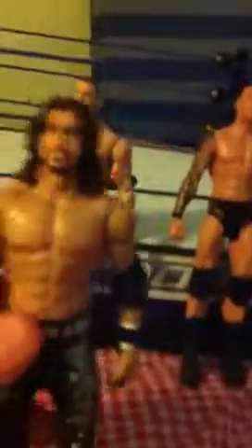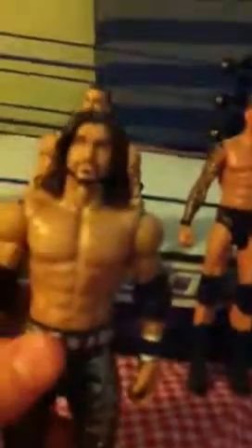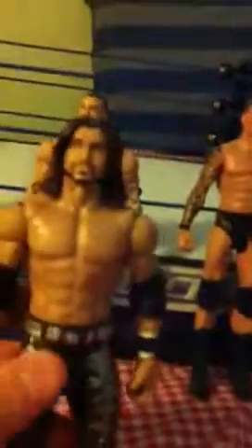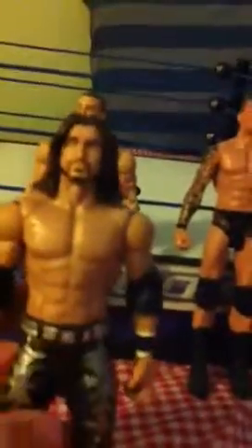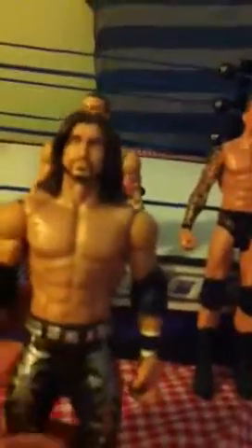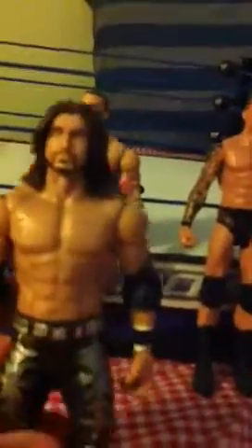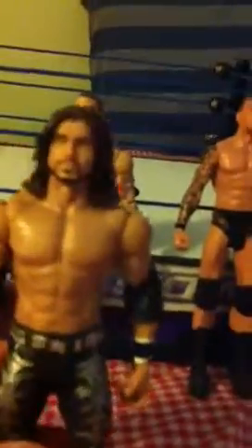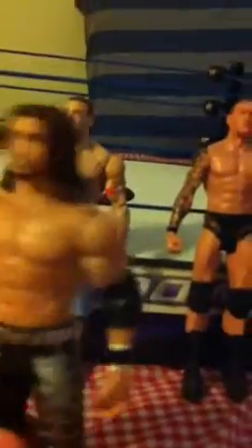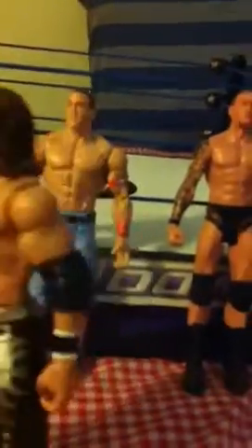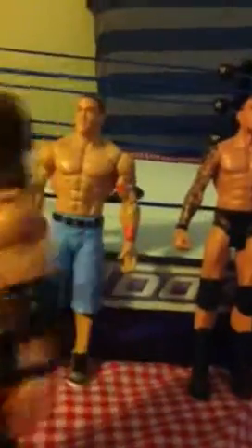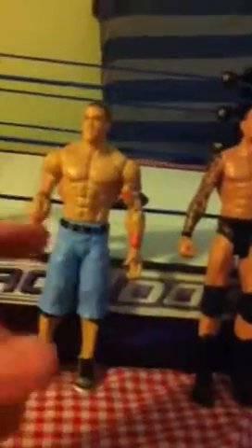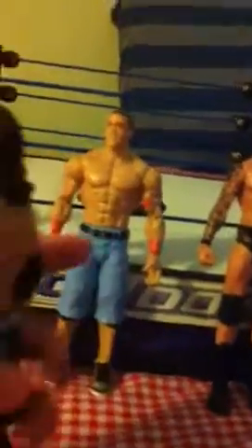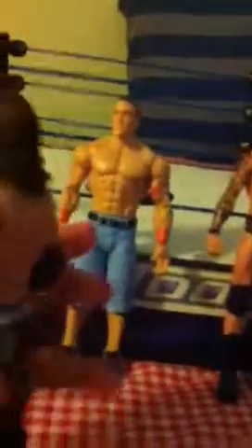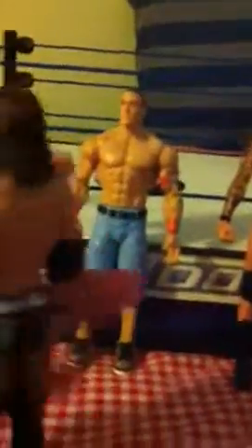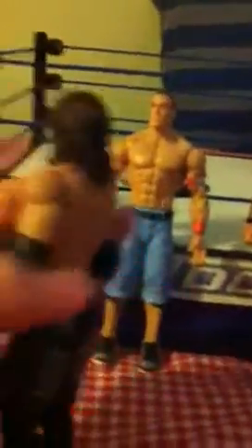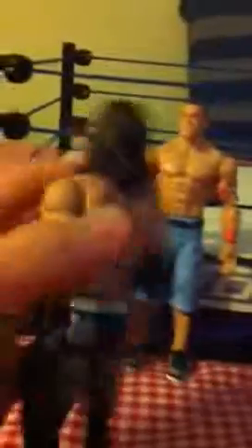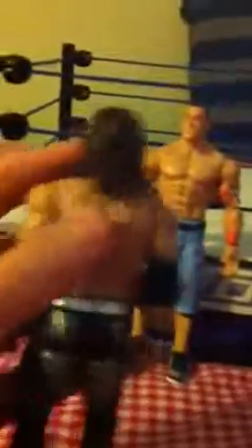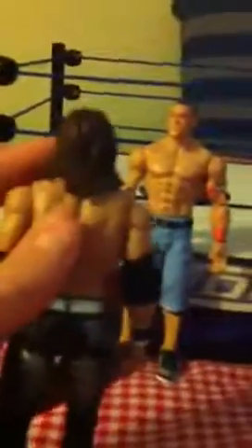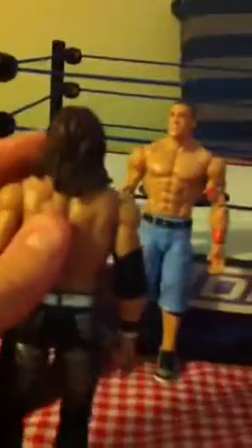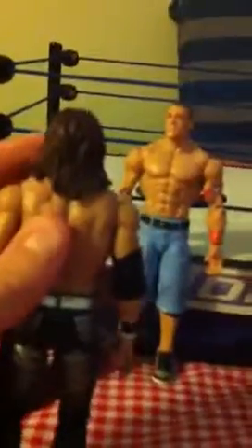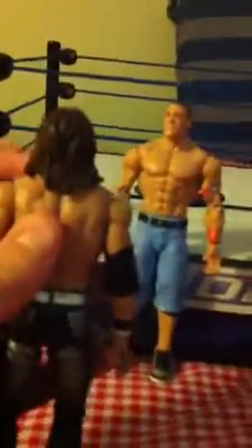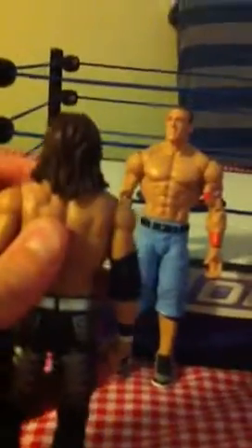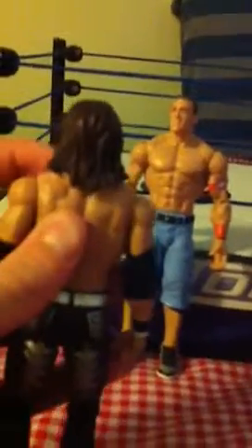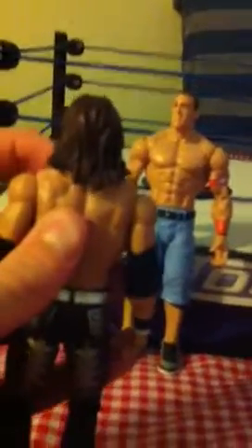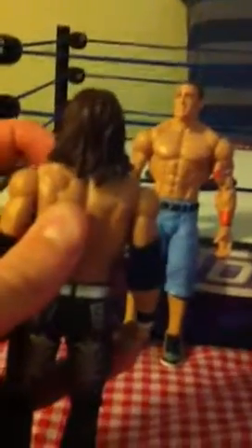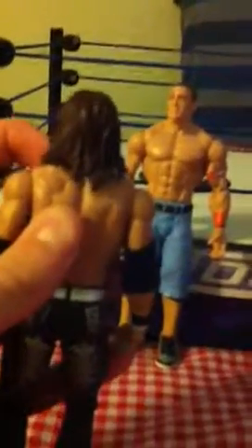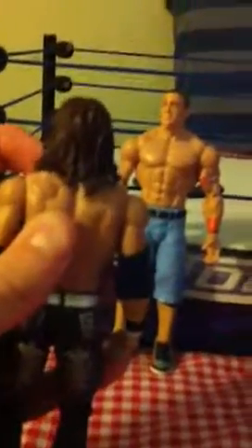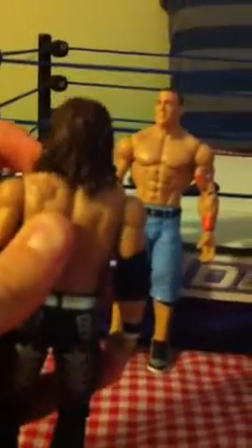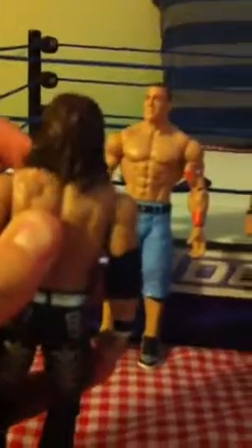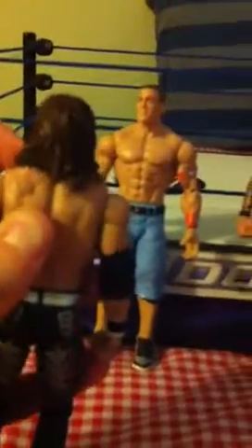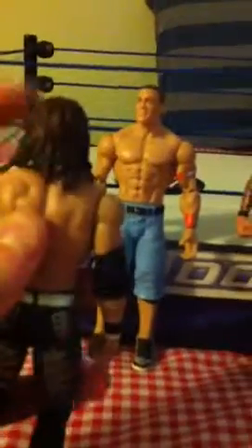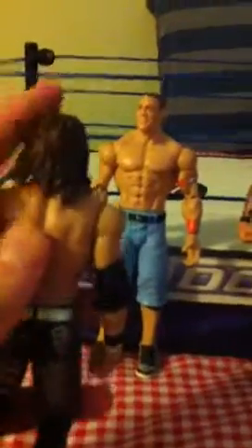He comes with a brand new head scan. That's about it.